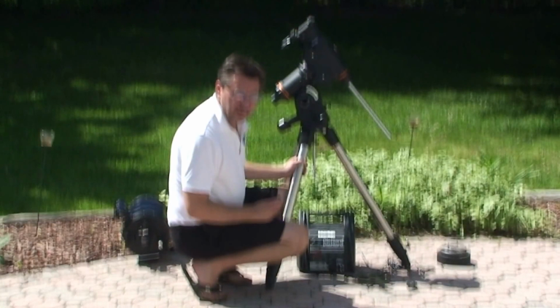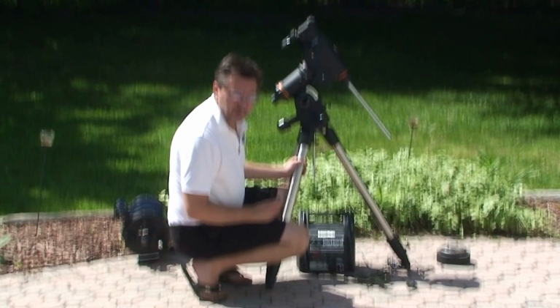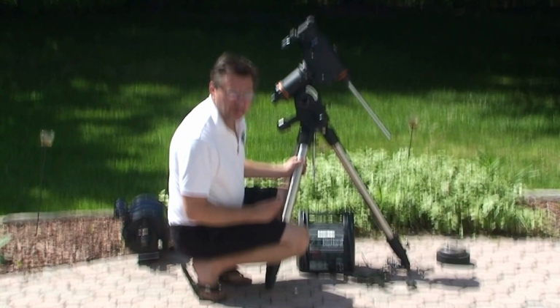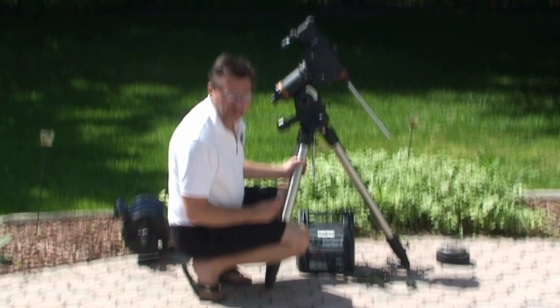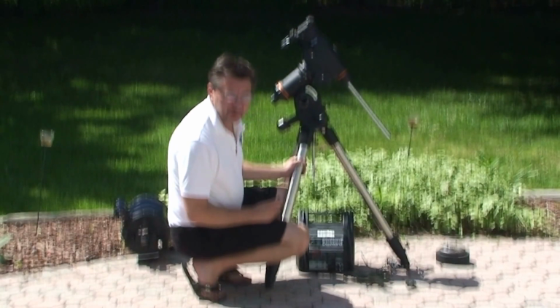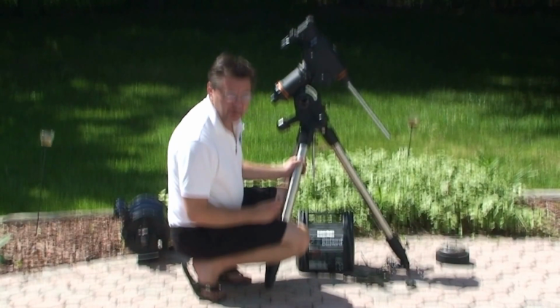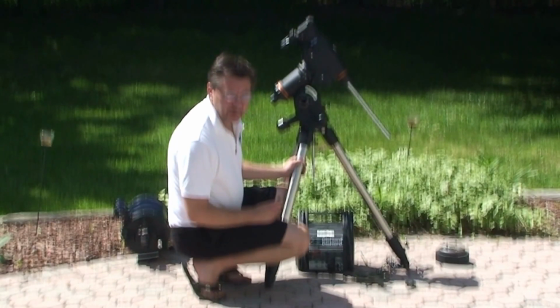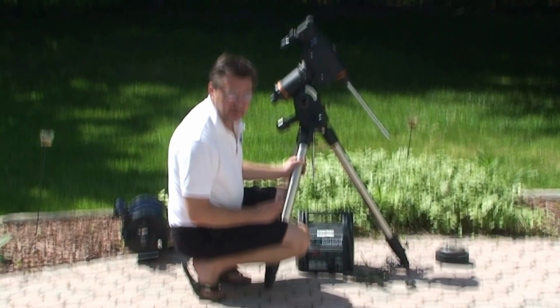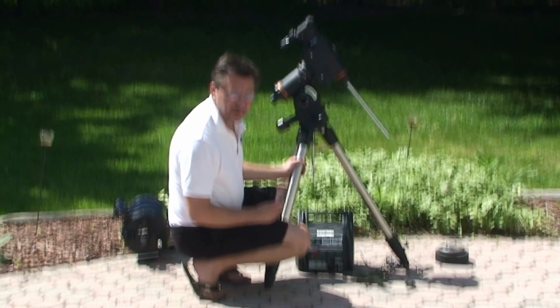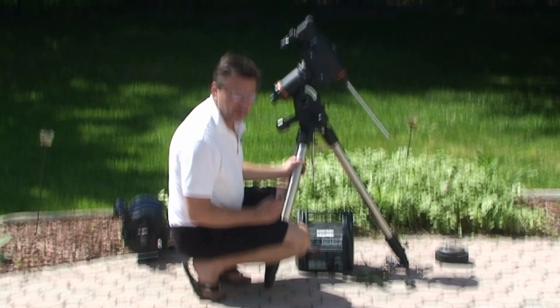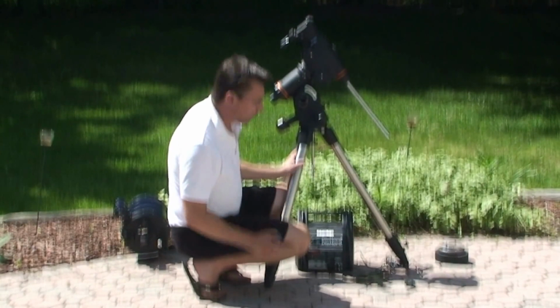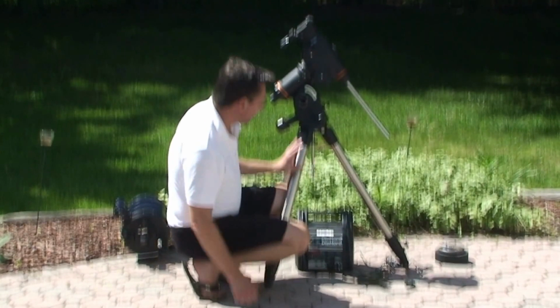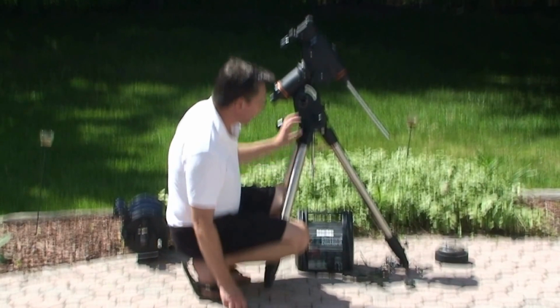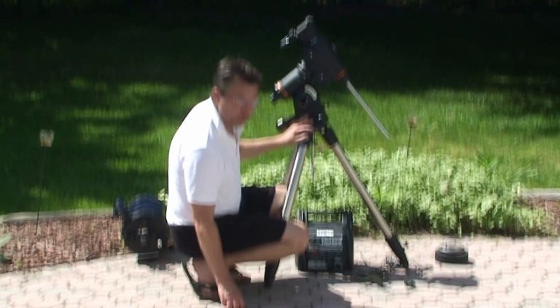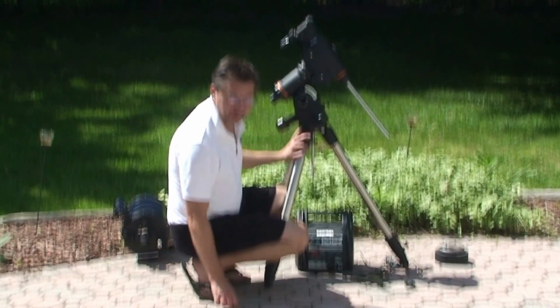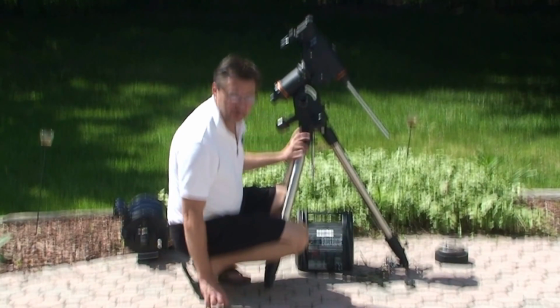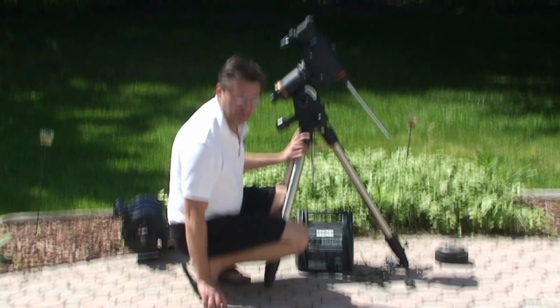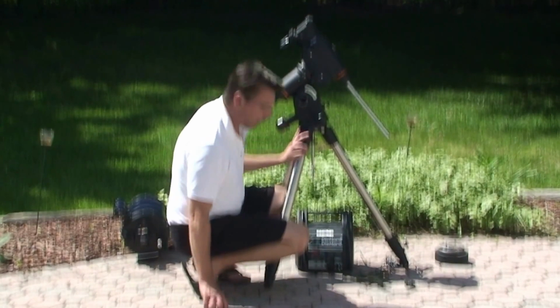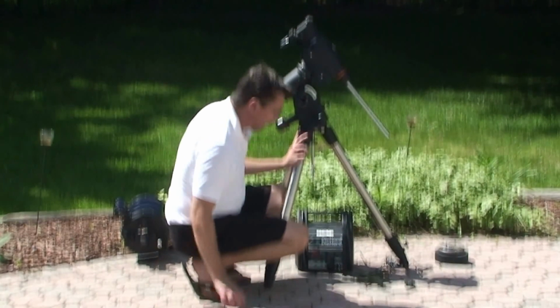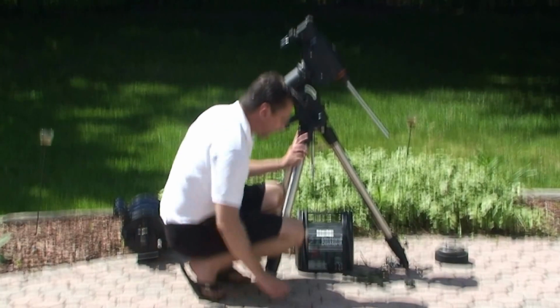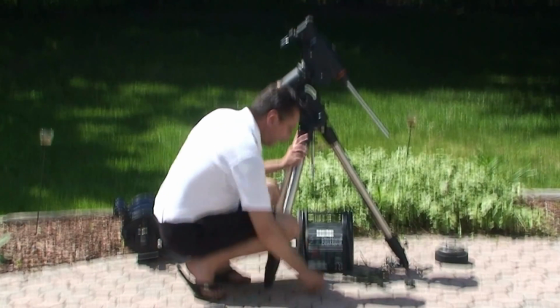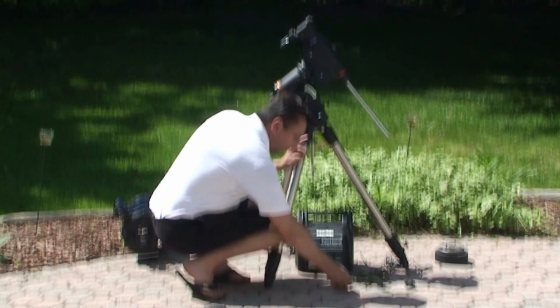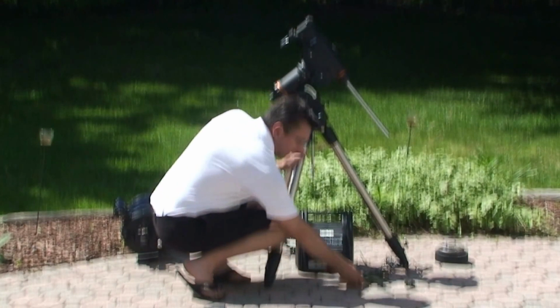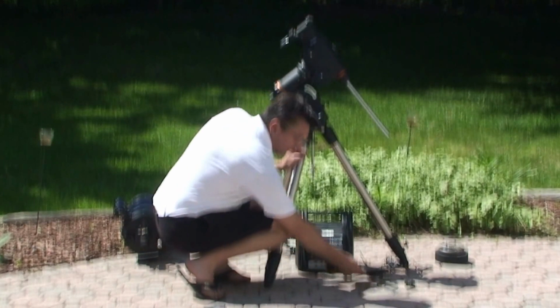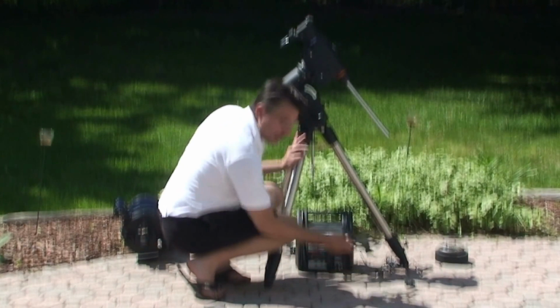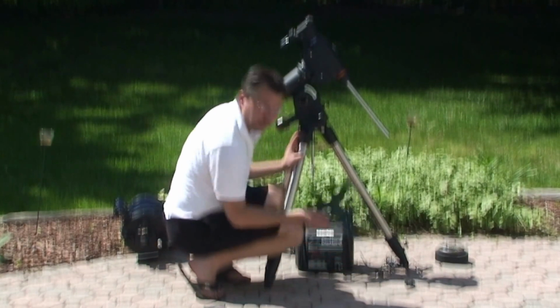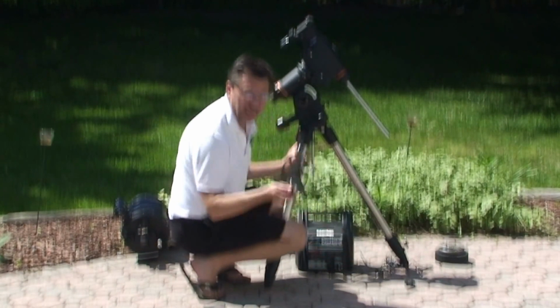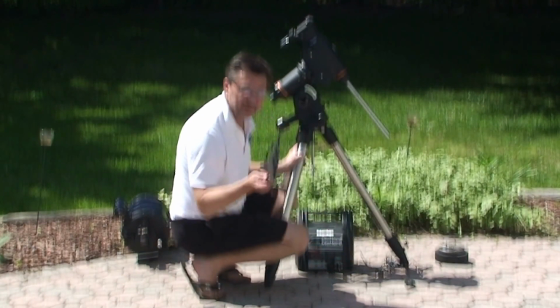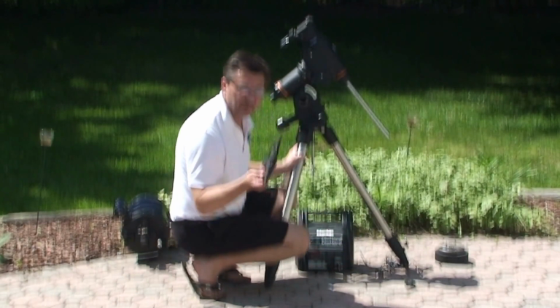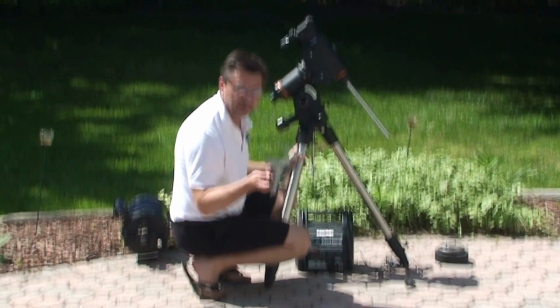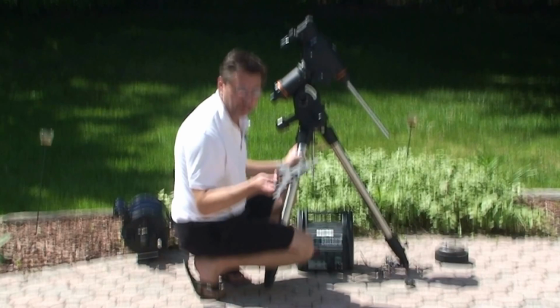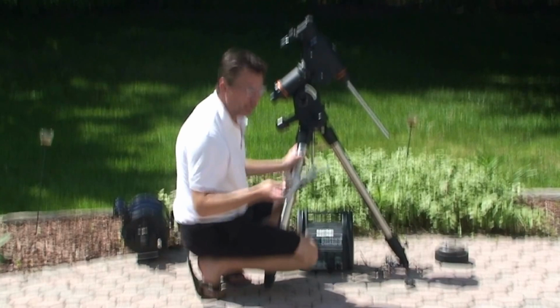One of the first things we need to do is to open up the tripod and then we need to stabilize it with this brace.